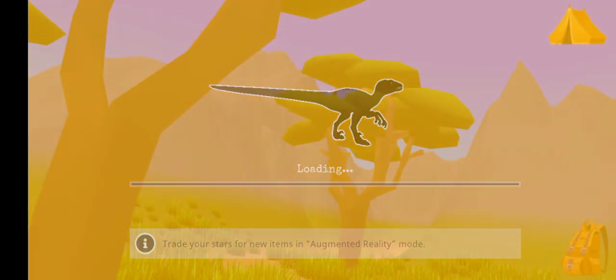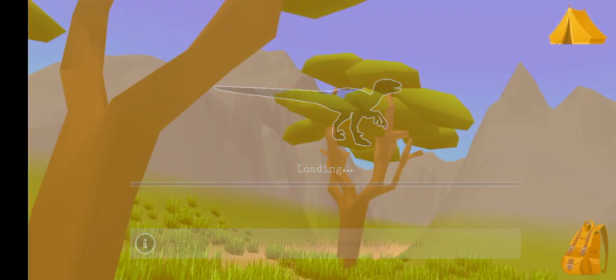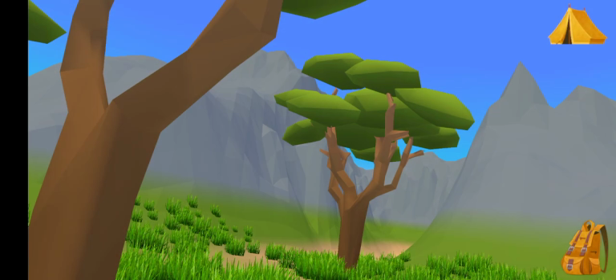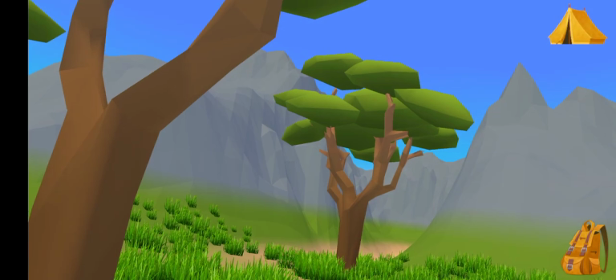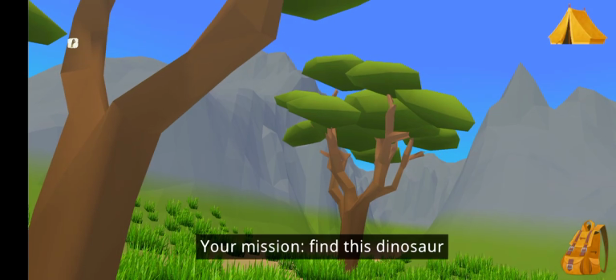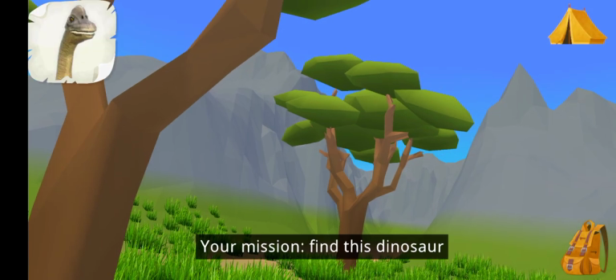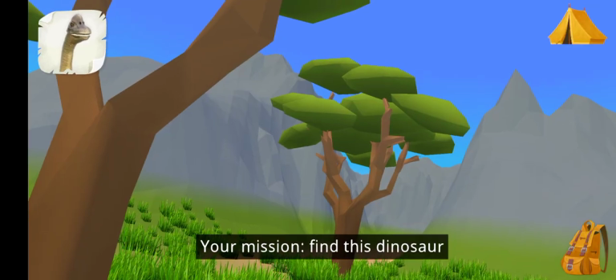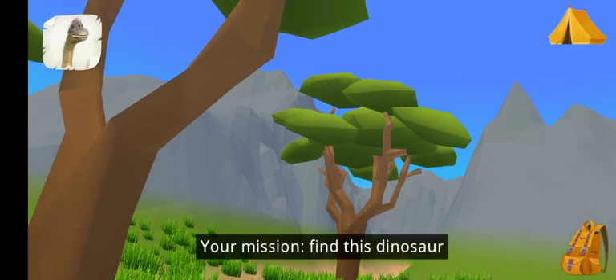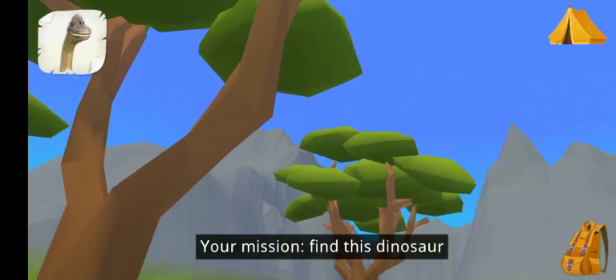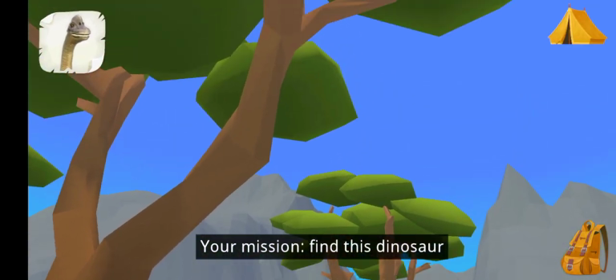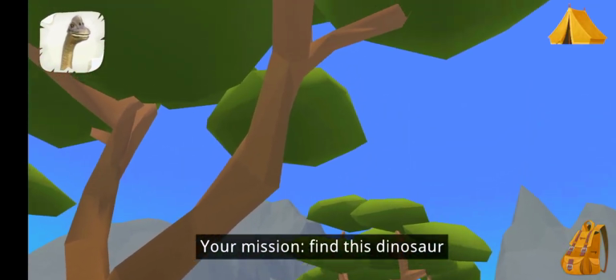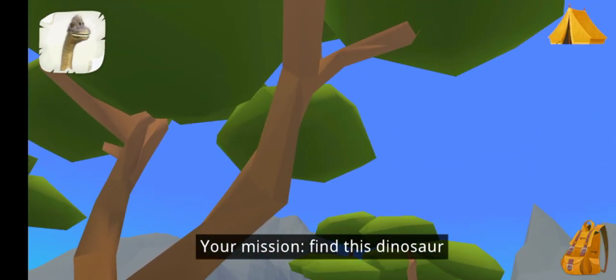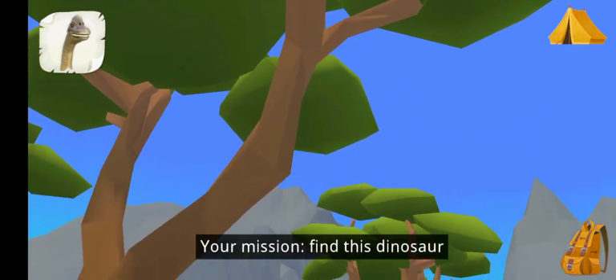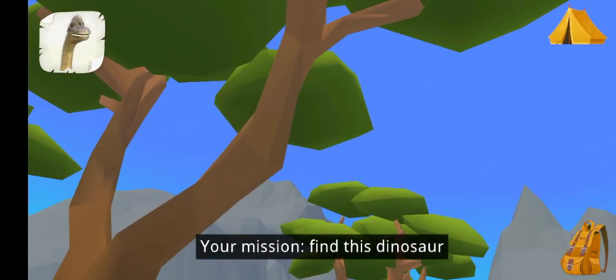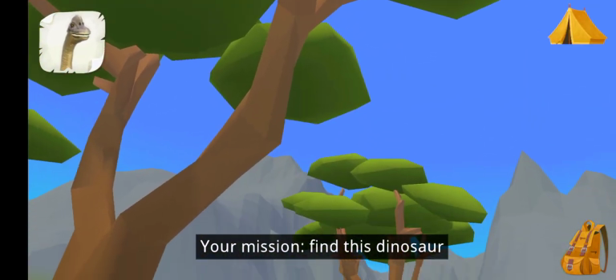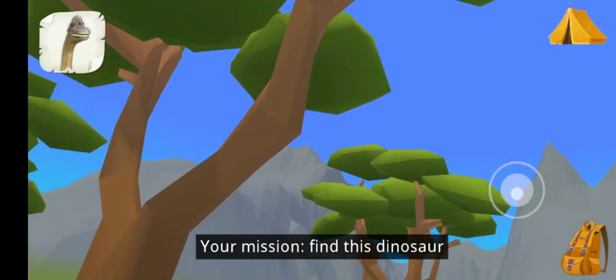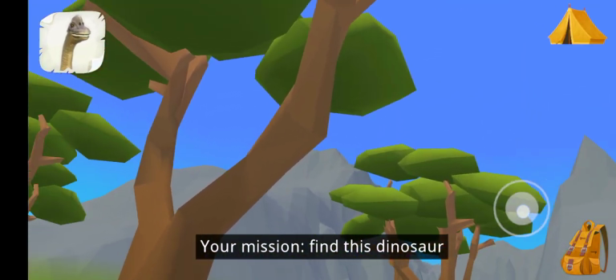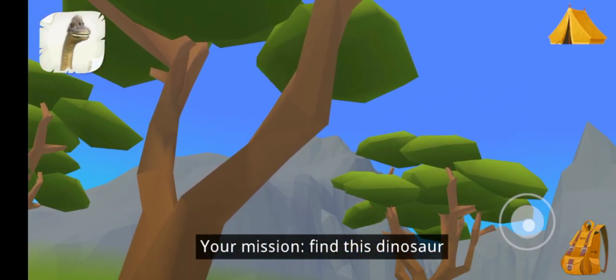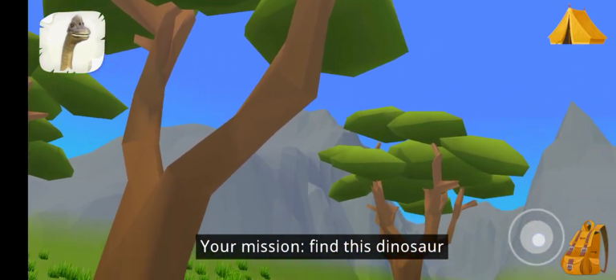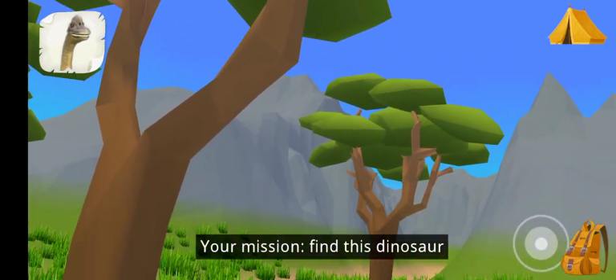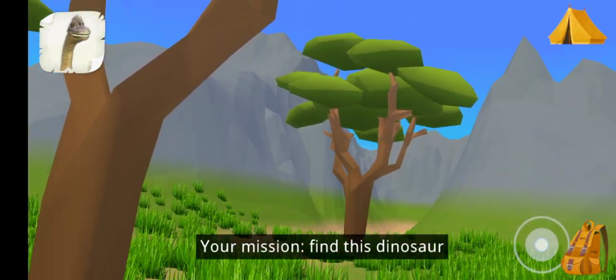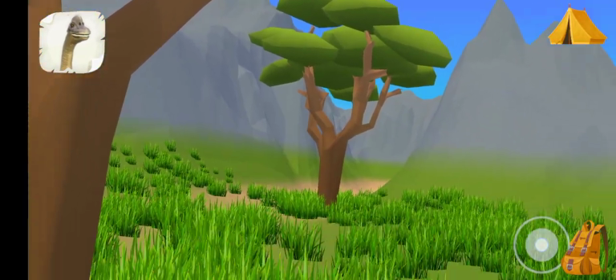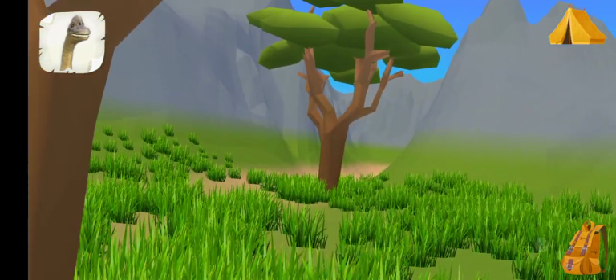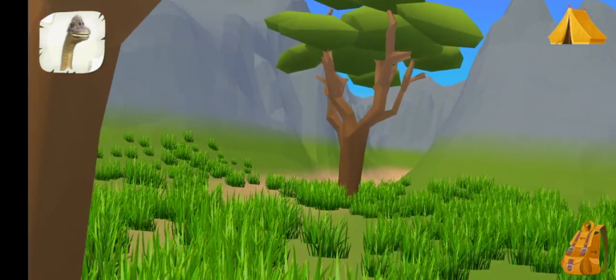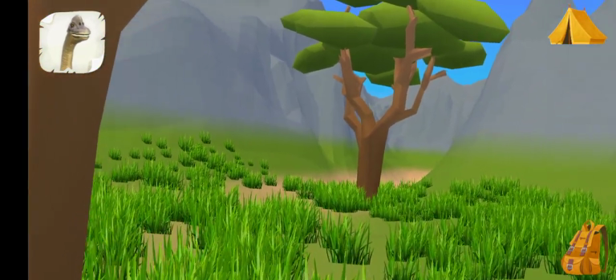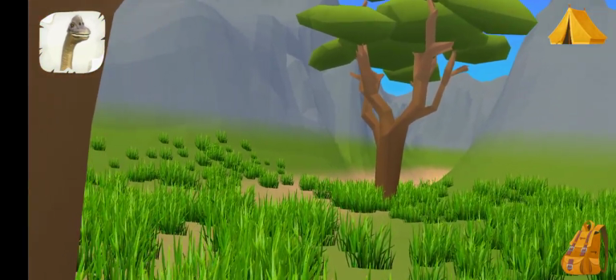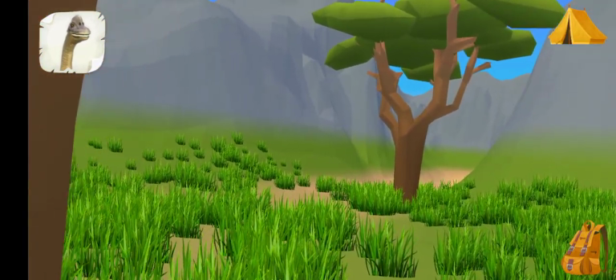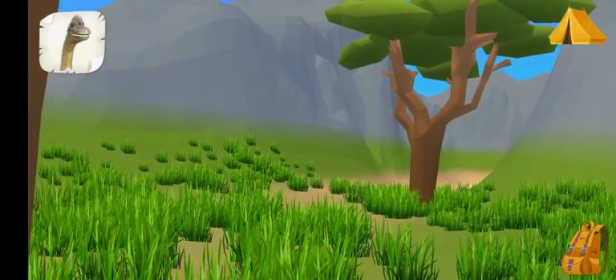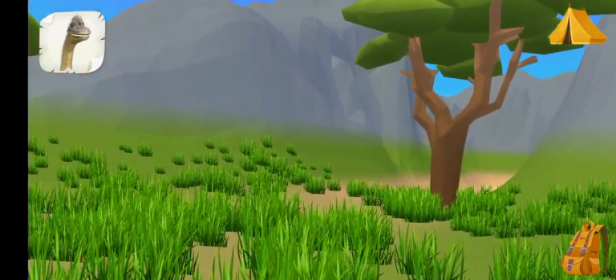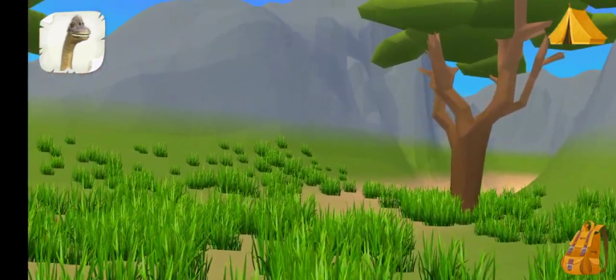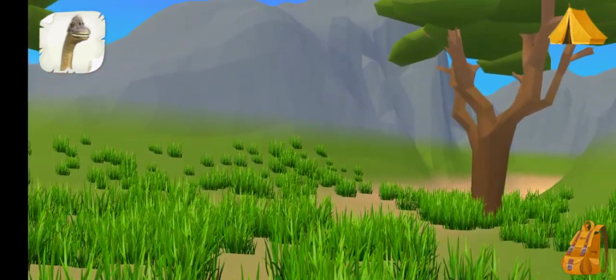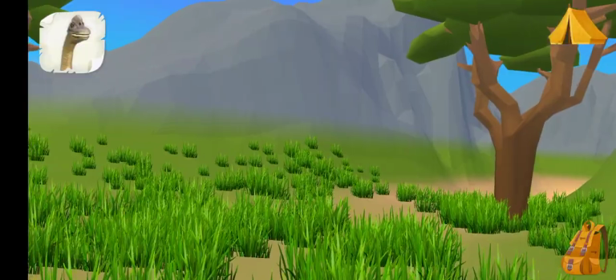Your mission: find this dinosaur. Good luck!